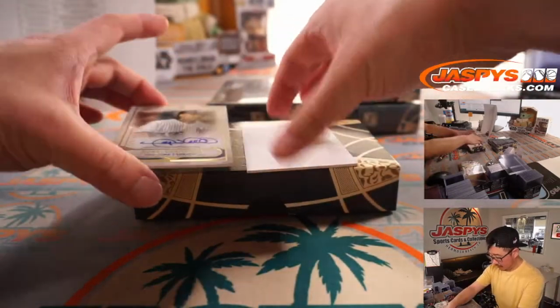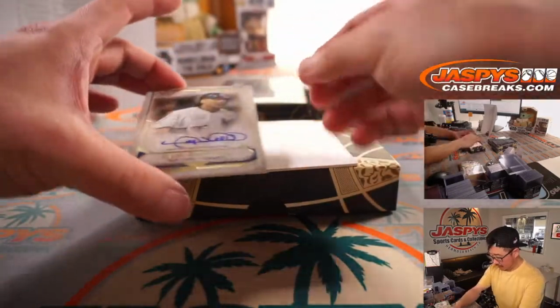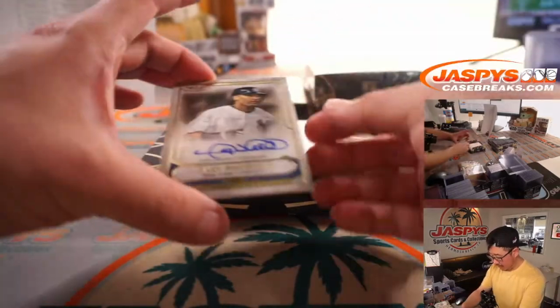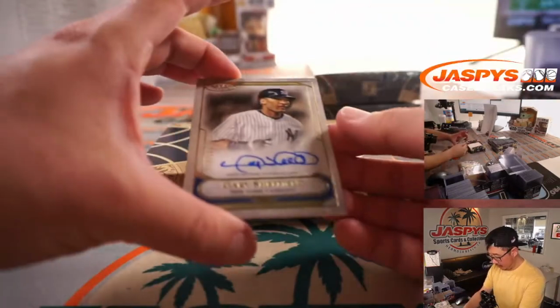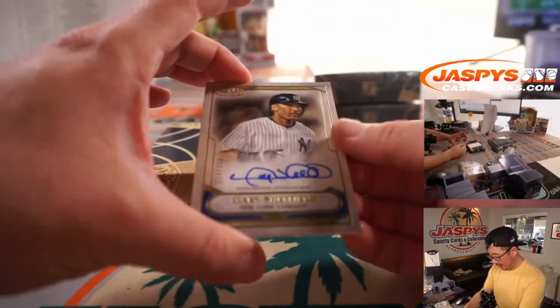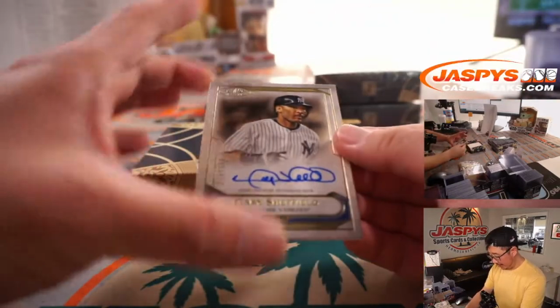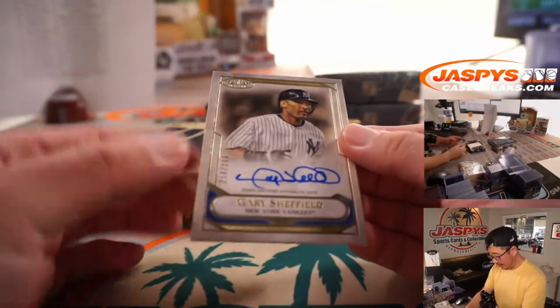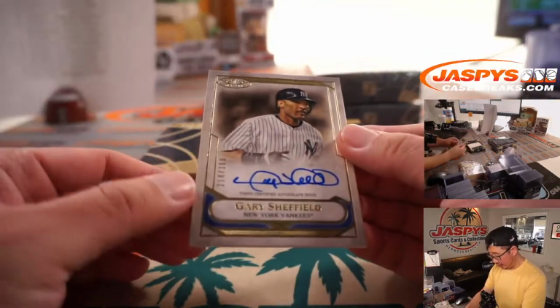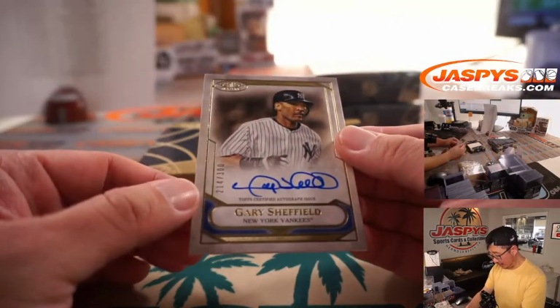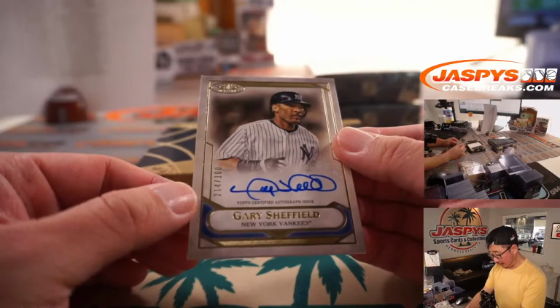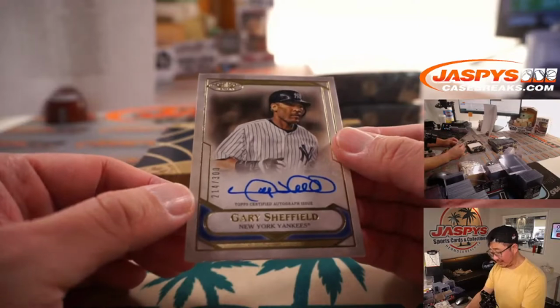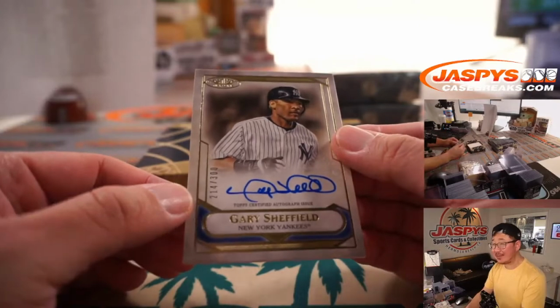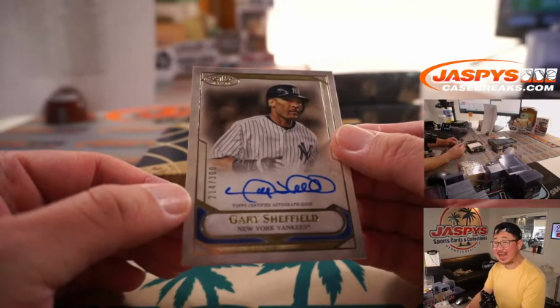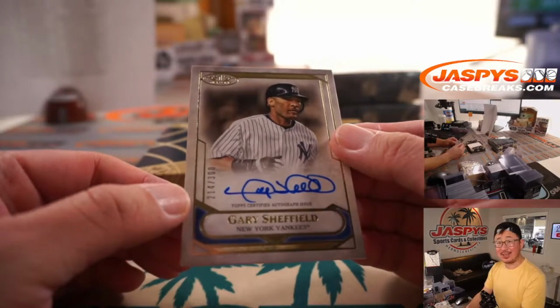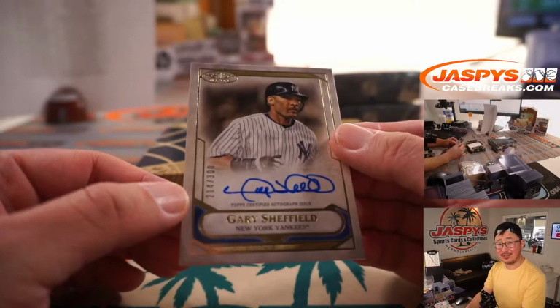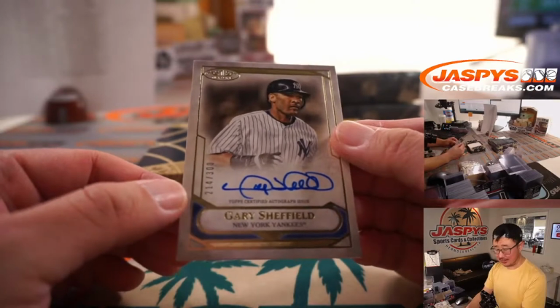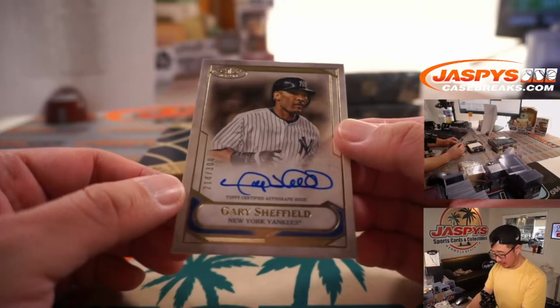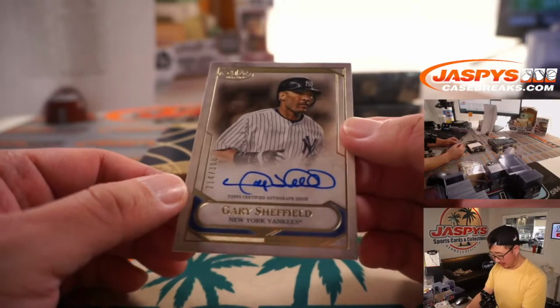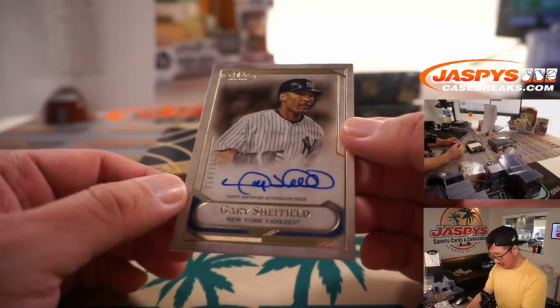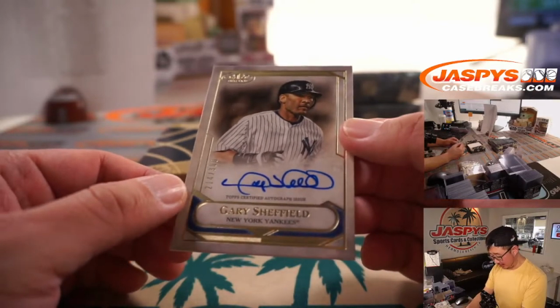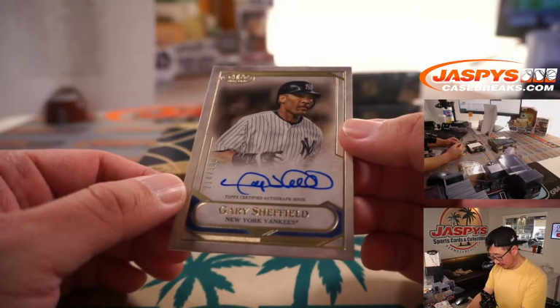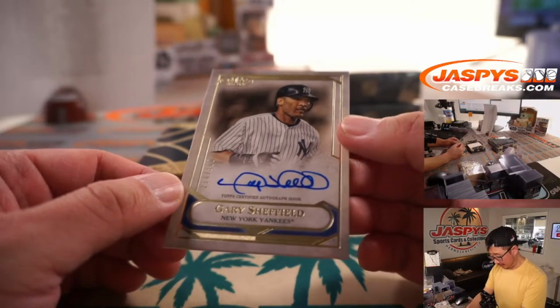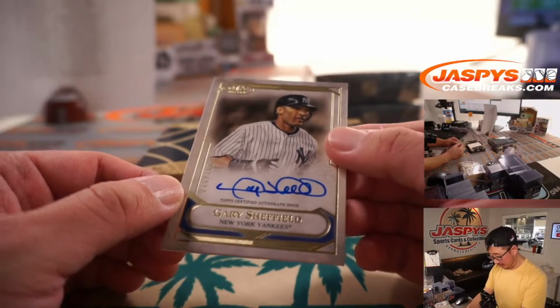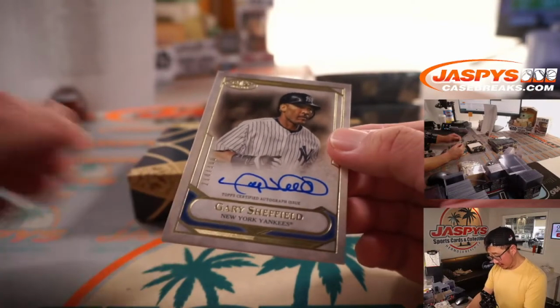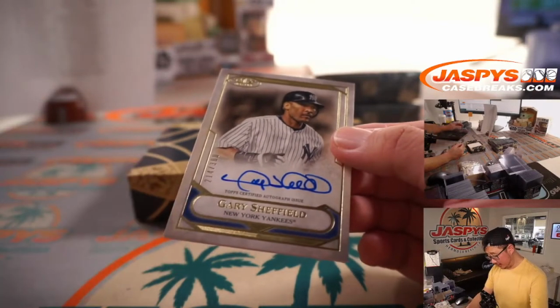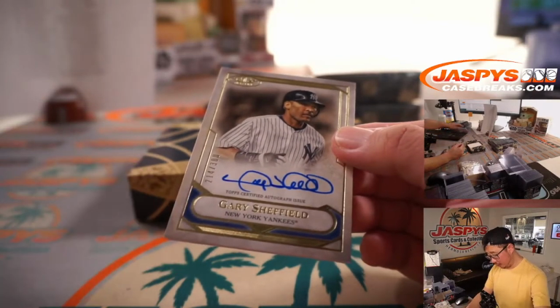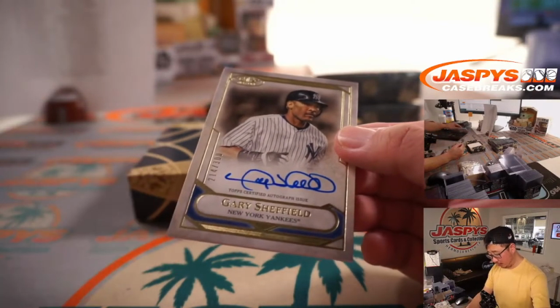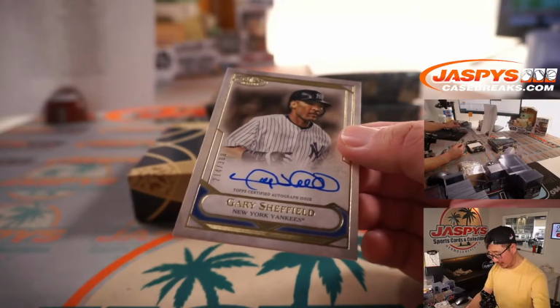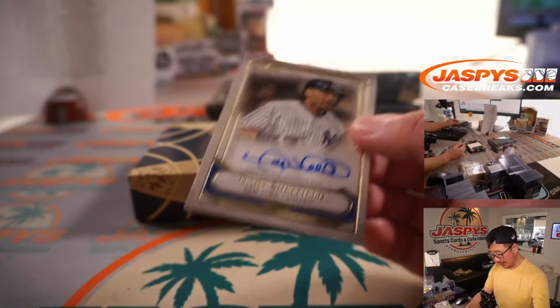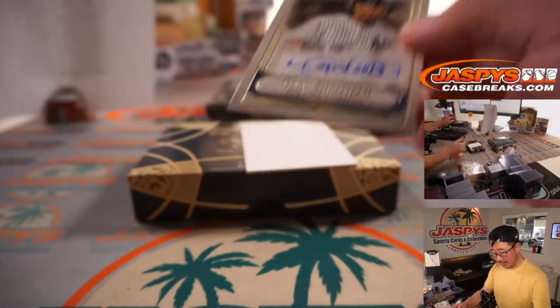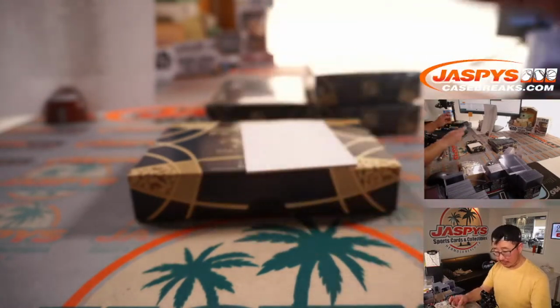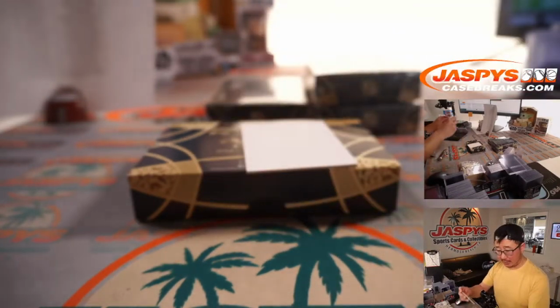And we've got Gary Sheffield — Yankees edition, 214 out of 300.